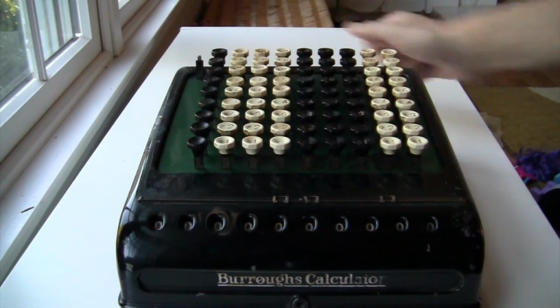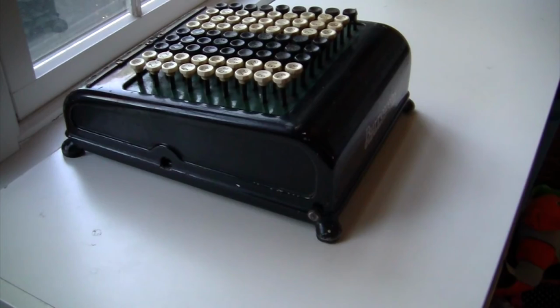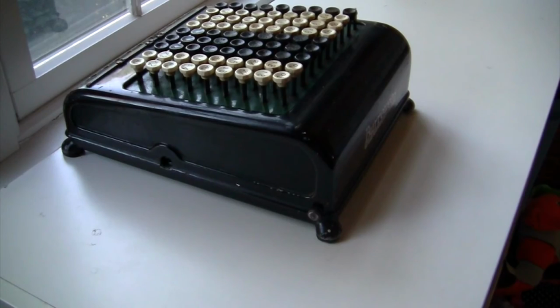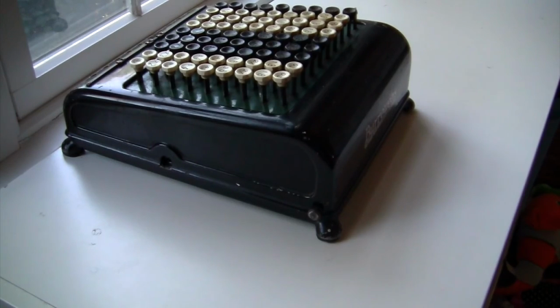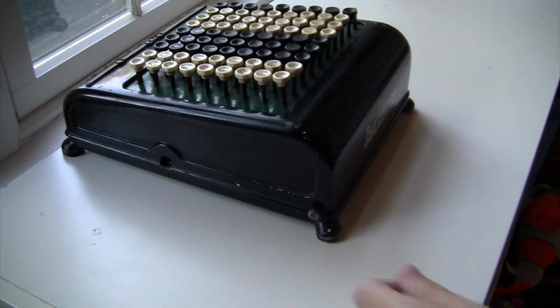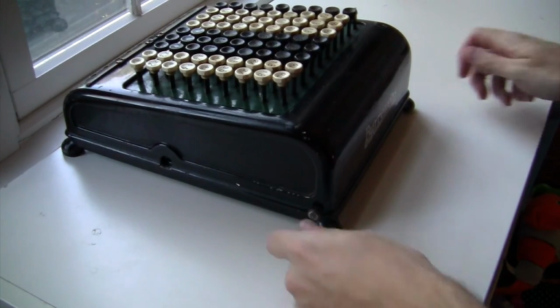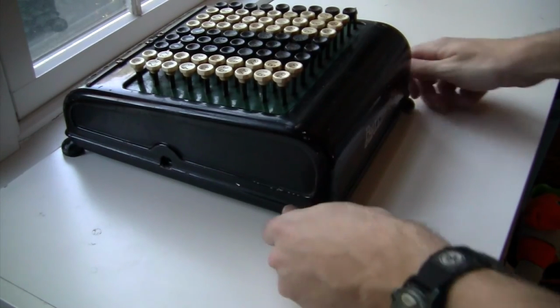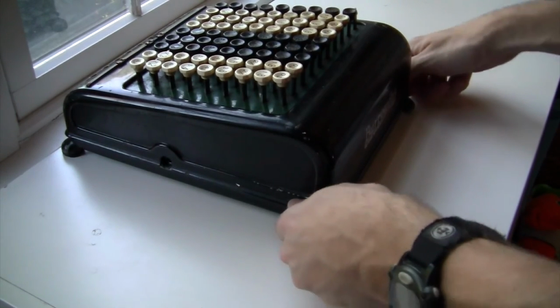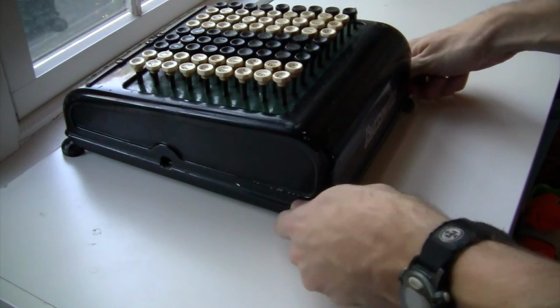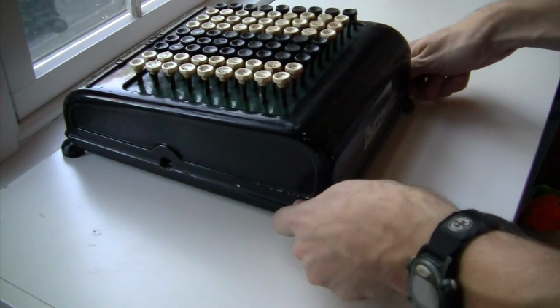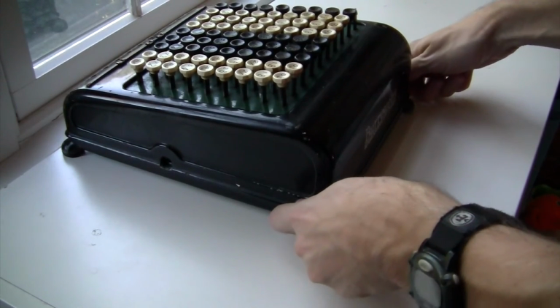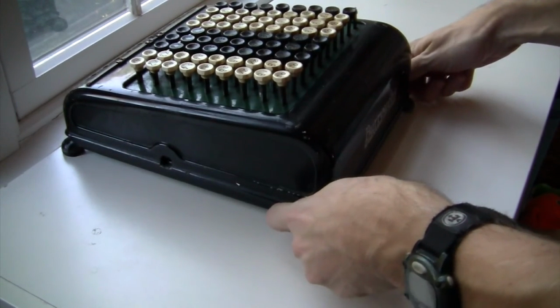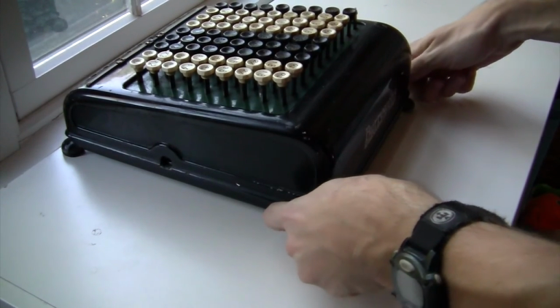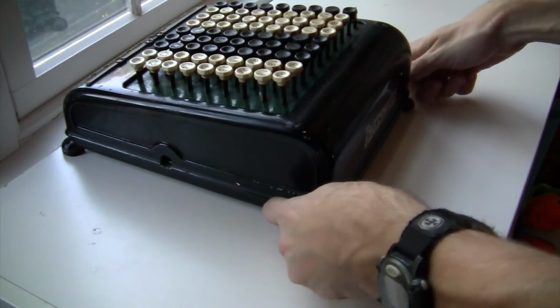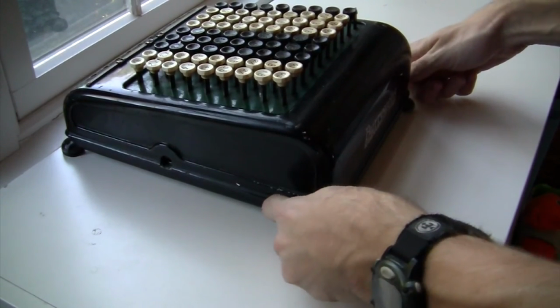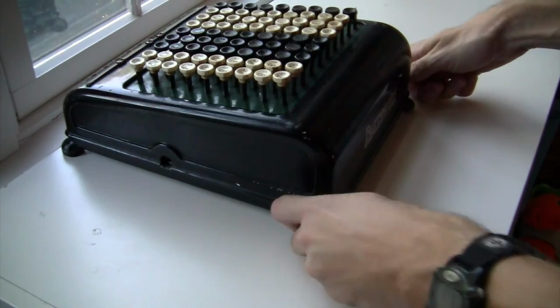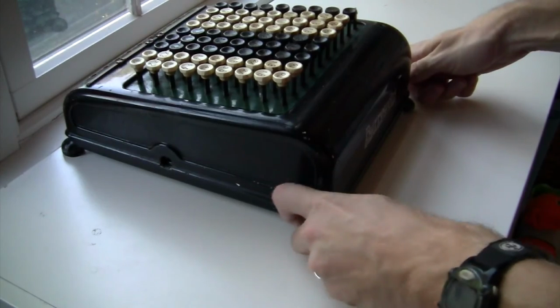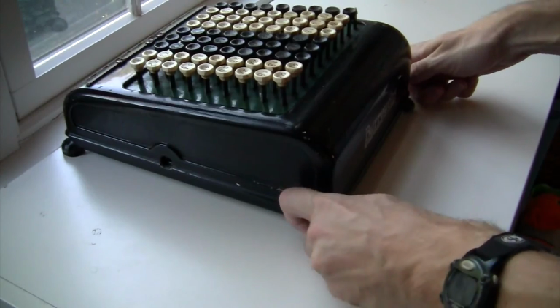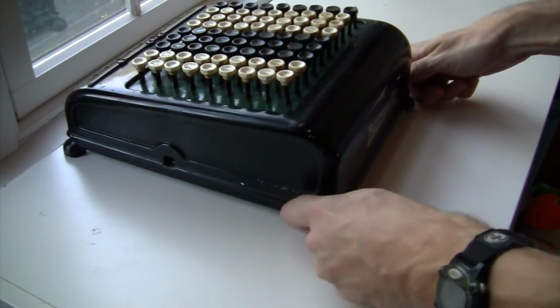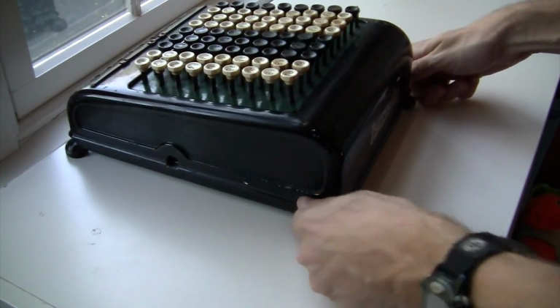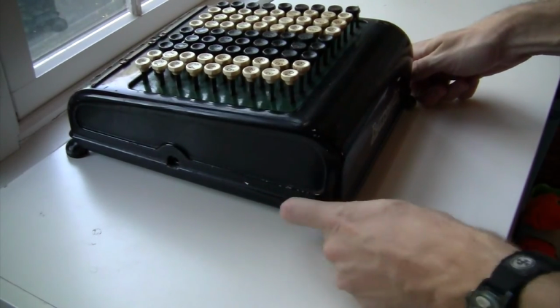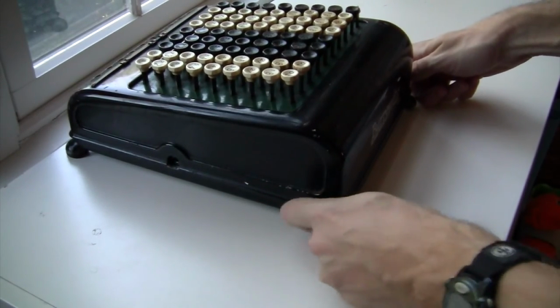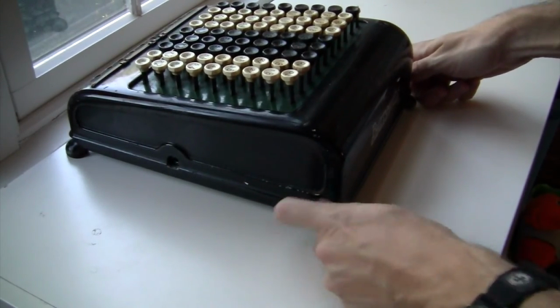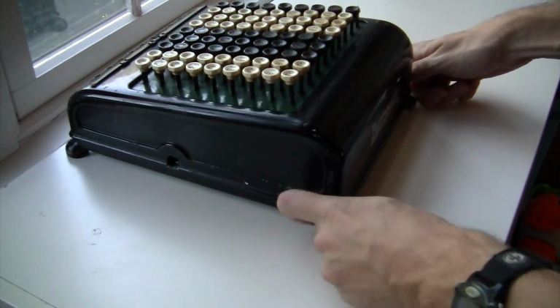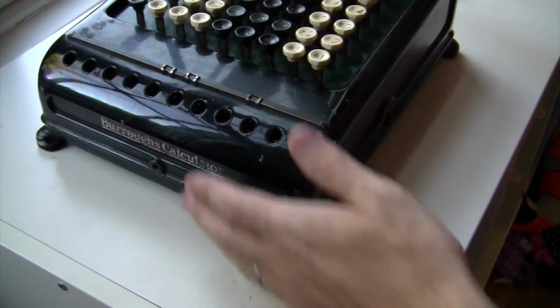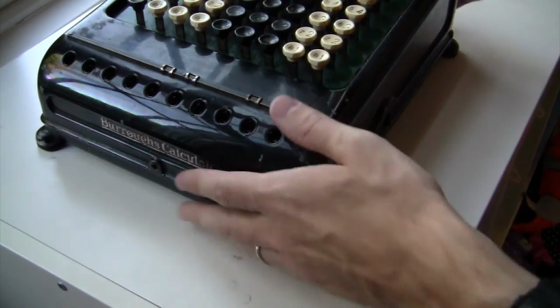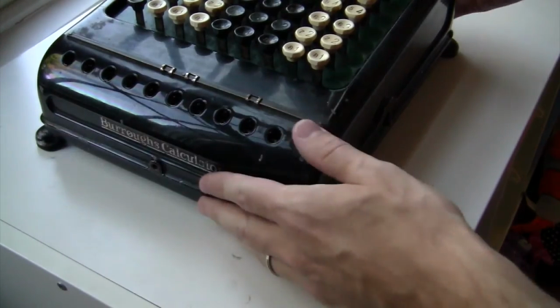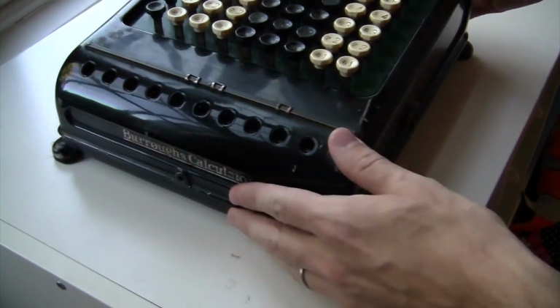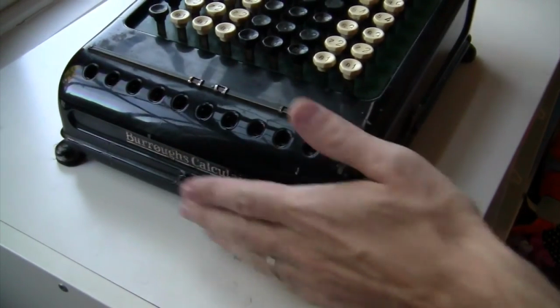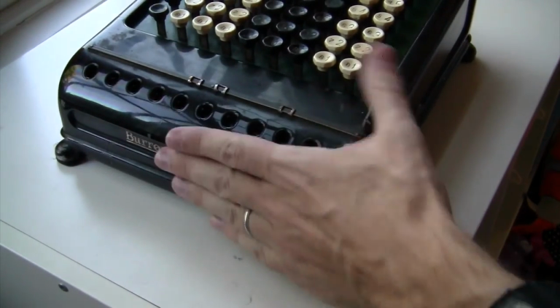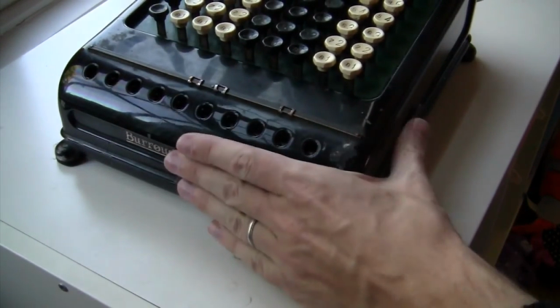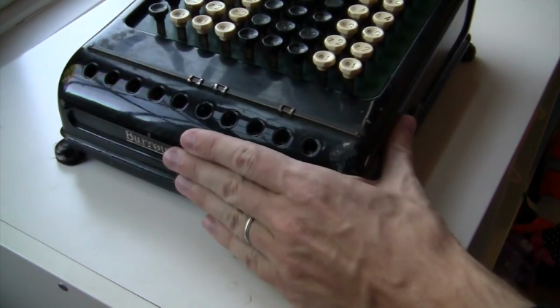They made it easy to open up this machine for repairs. You can just take out these two hand screws and the case lifts right off.